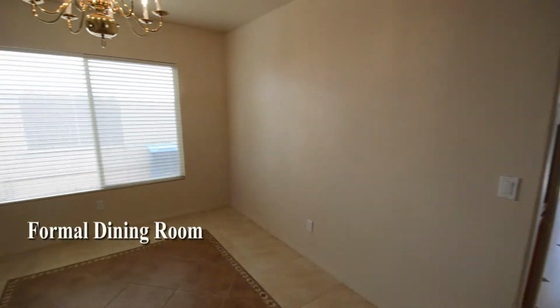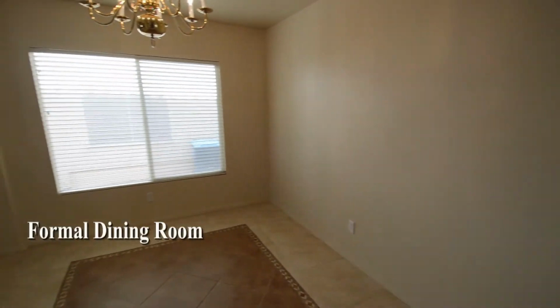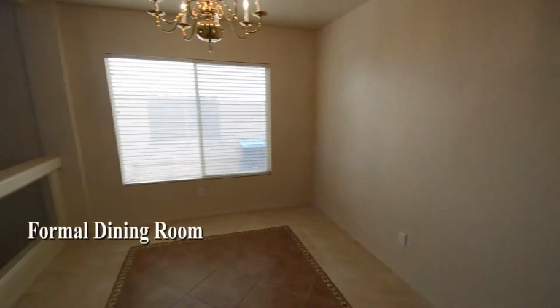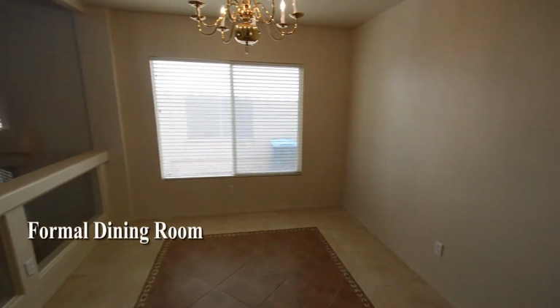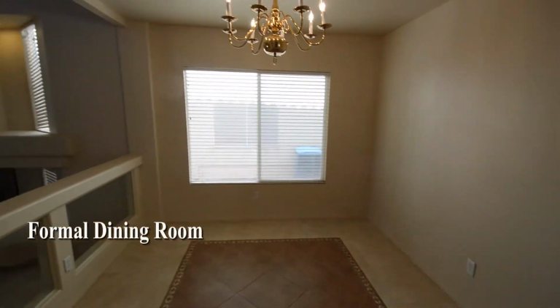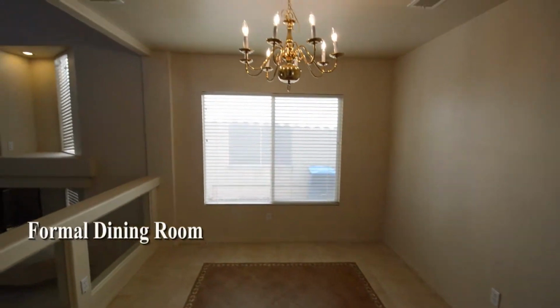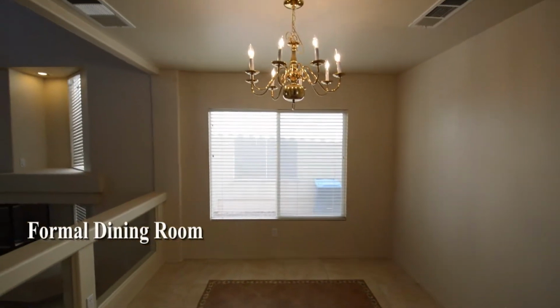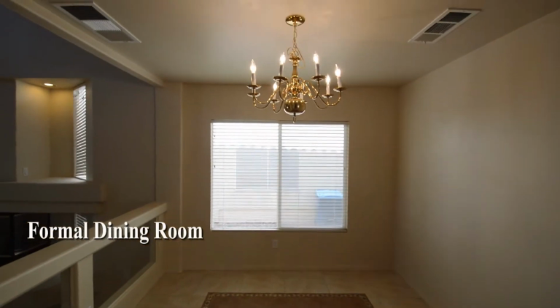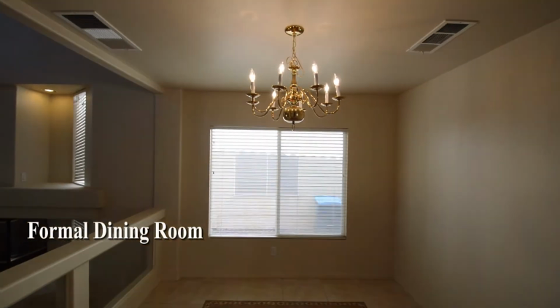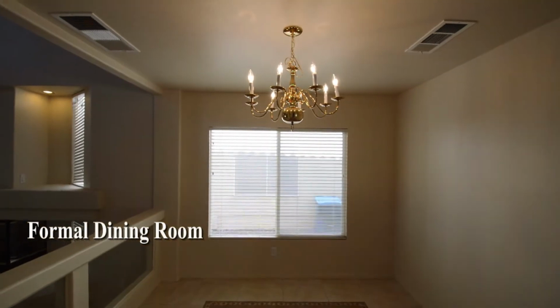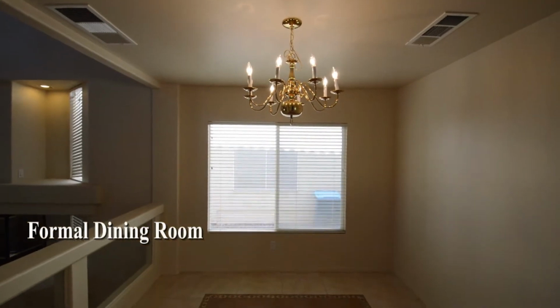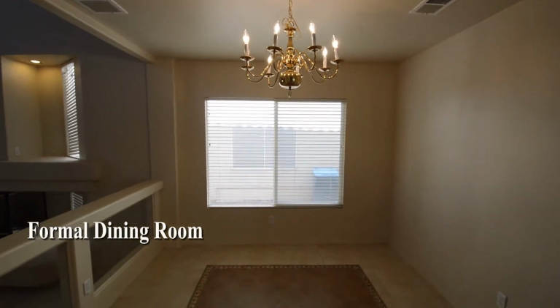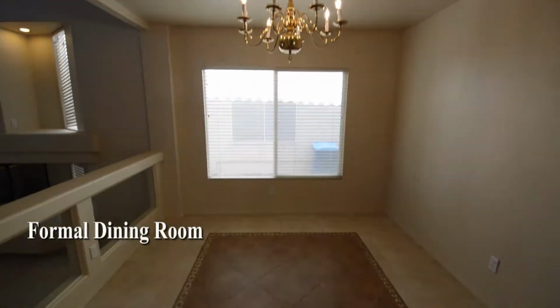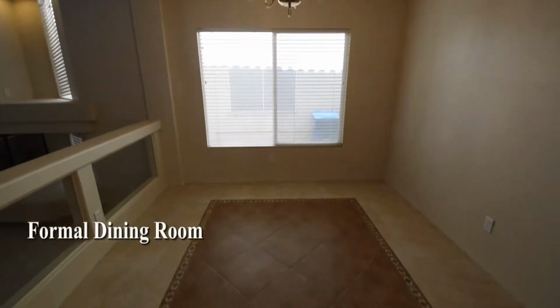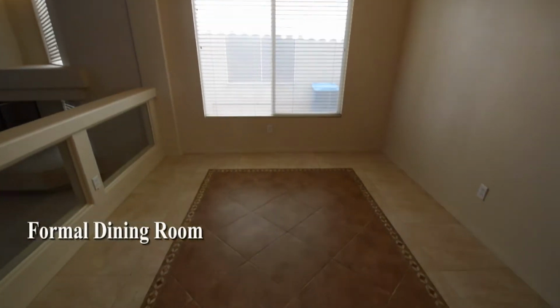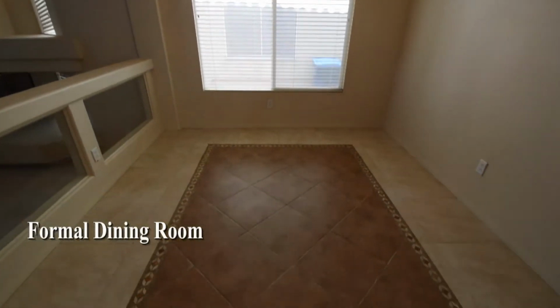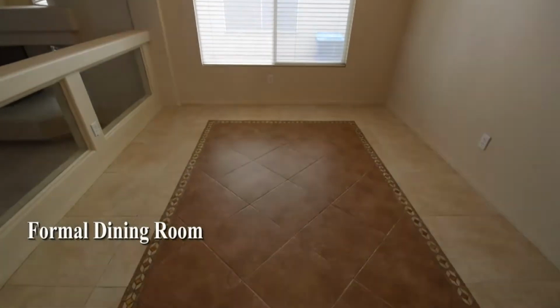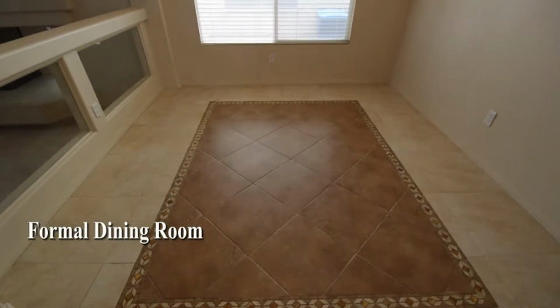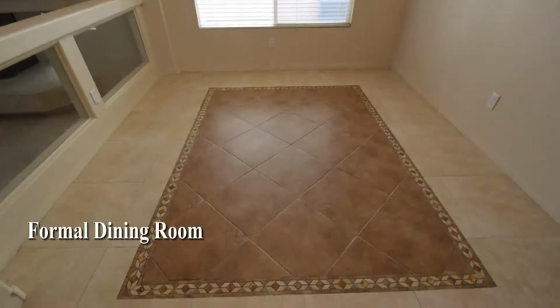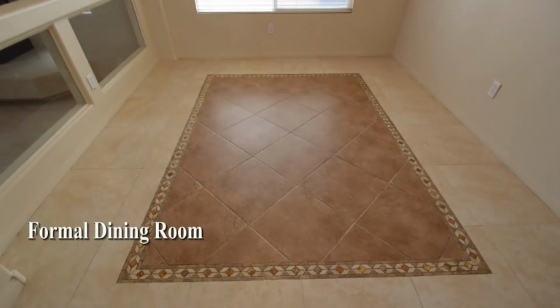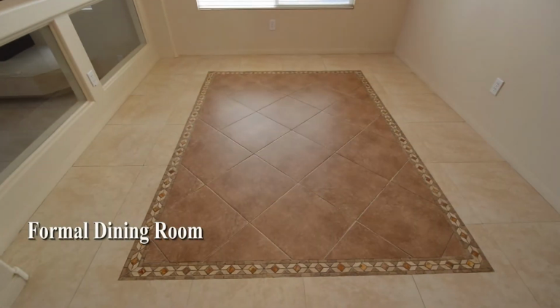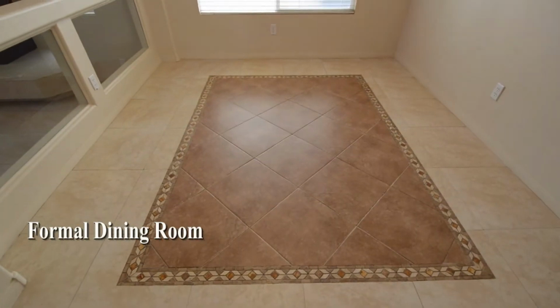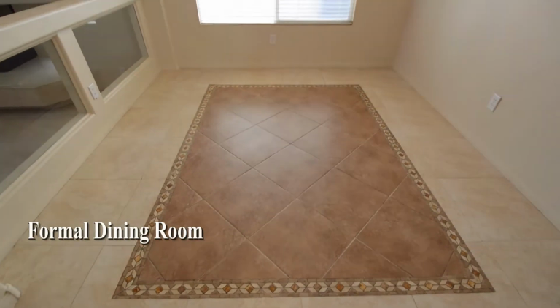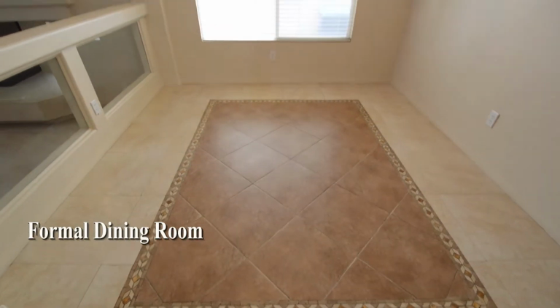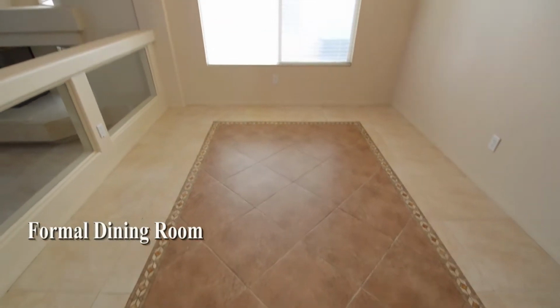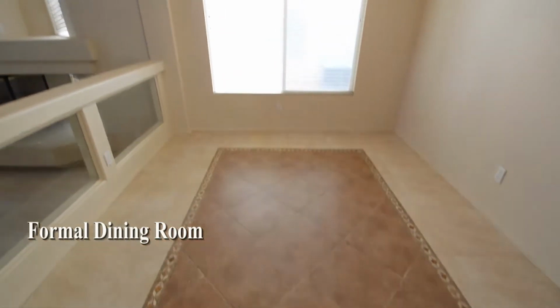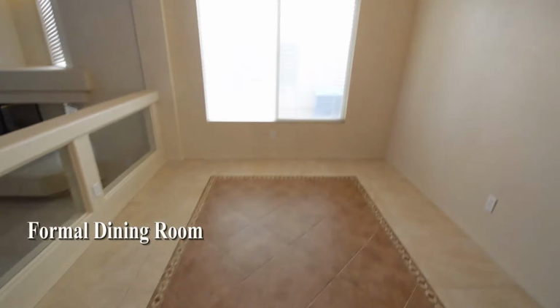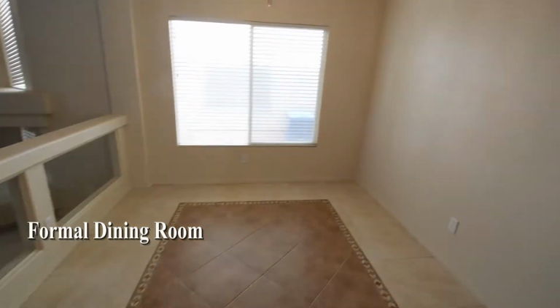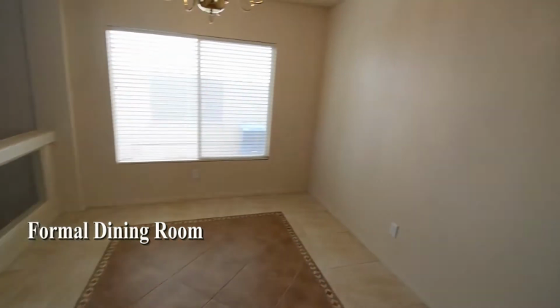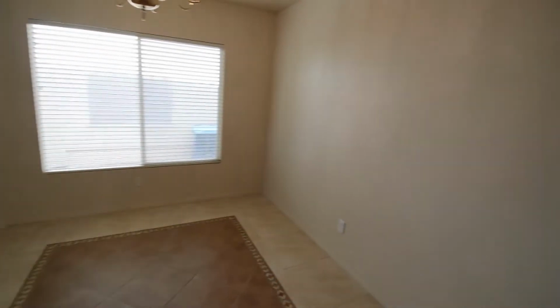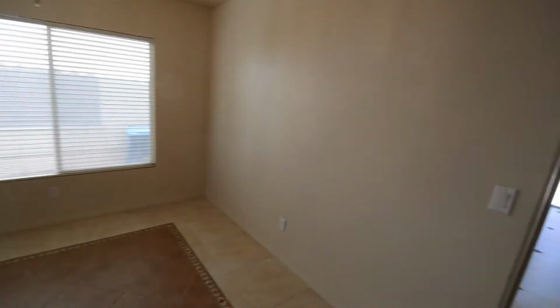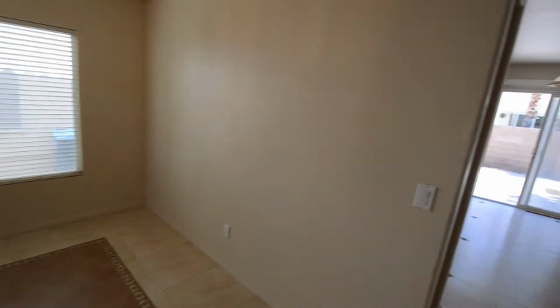The formal dining room has a tile floor with a decorative tile inlay, window blinds, and a chandelier.